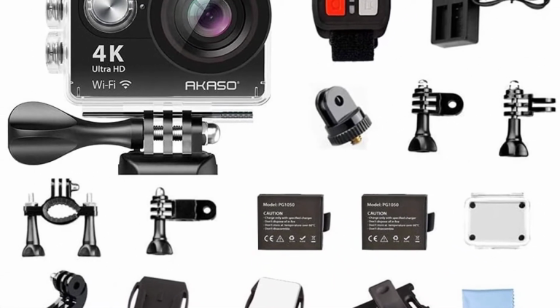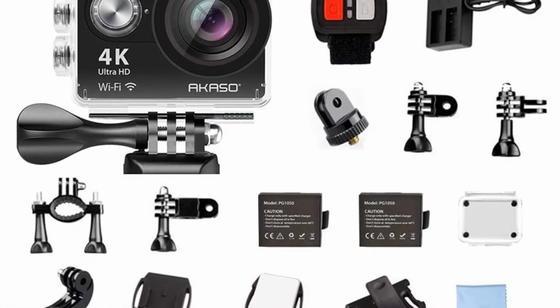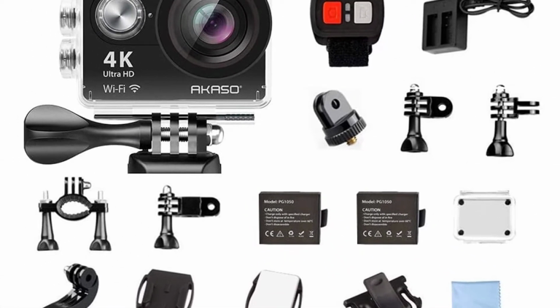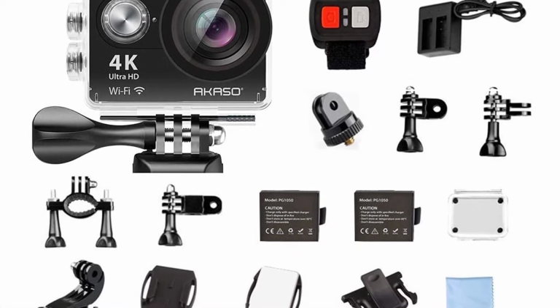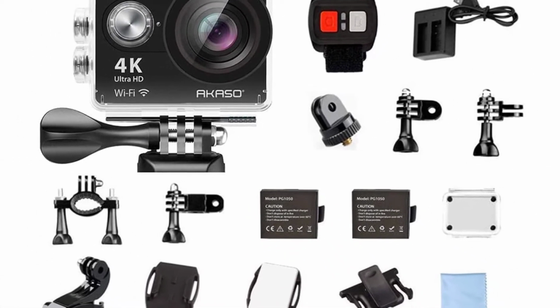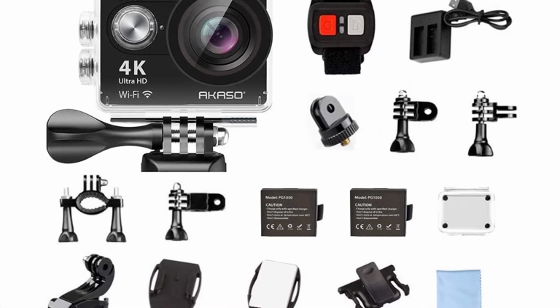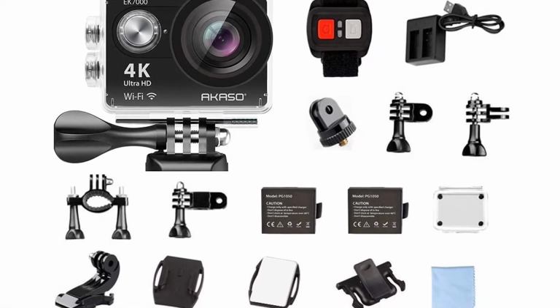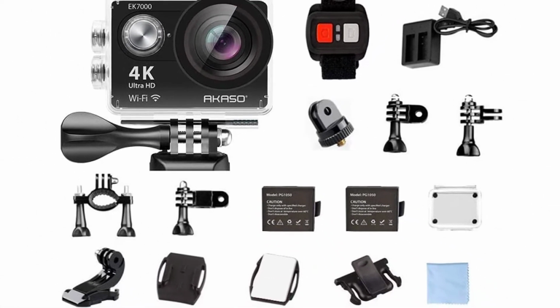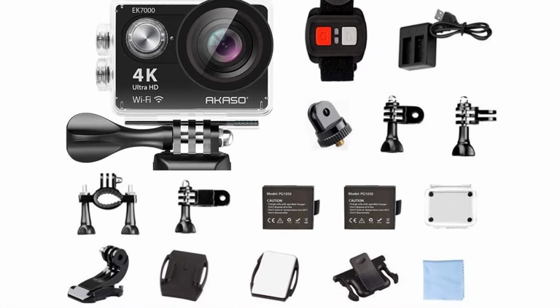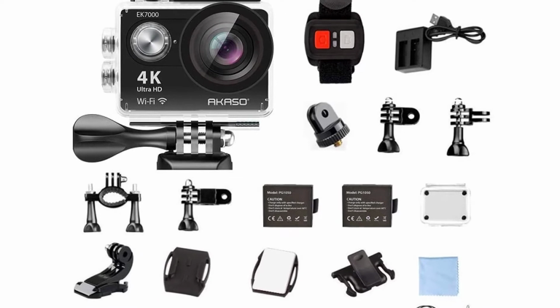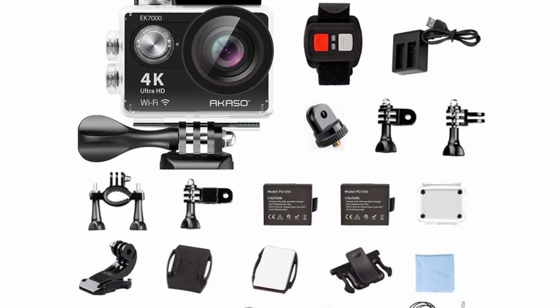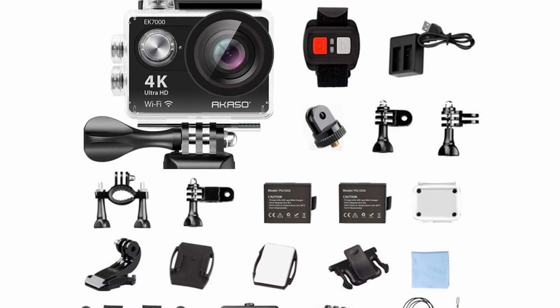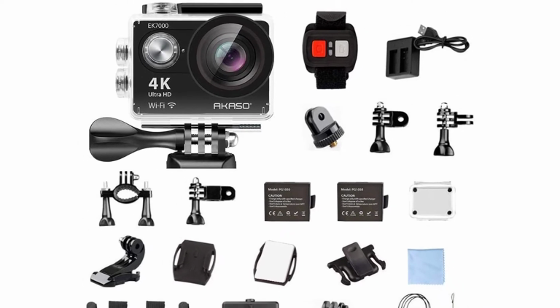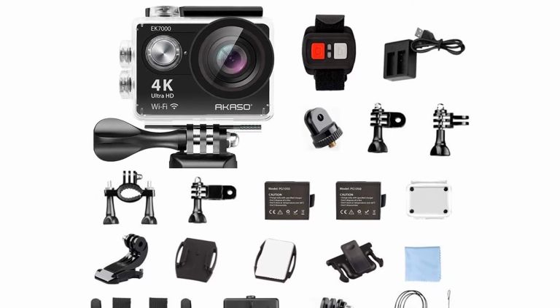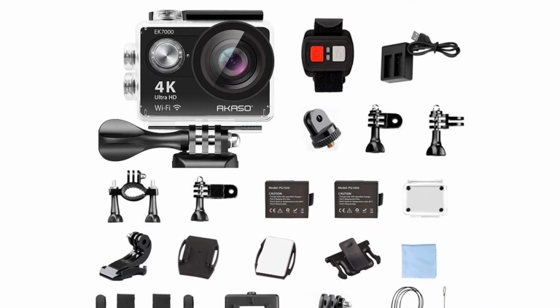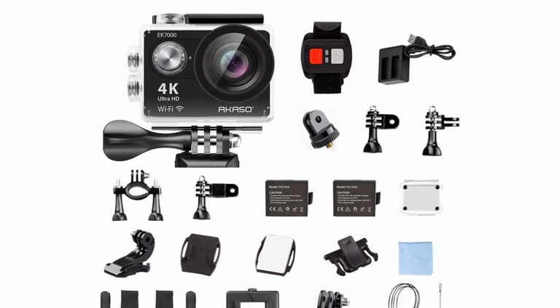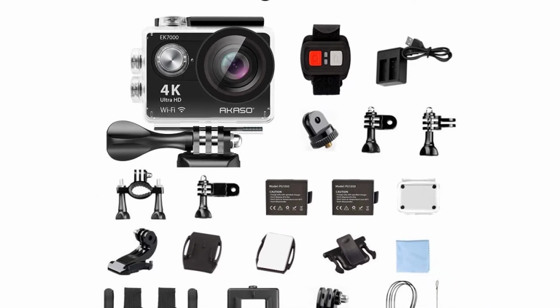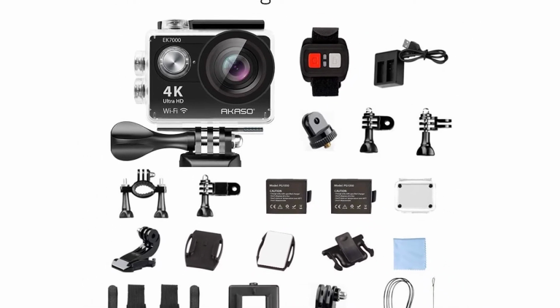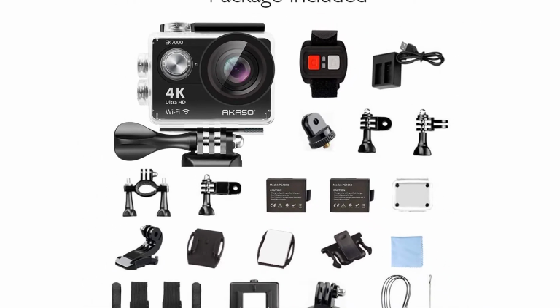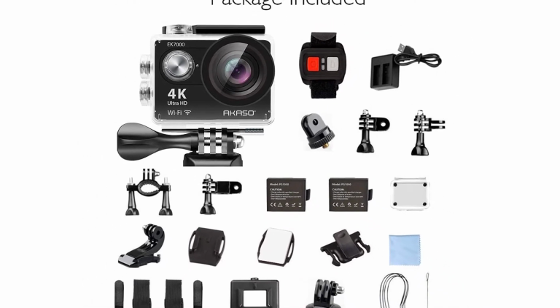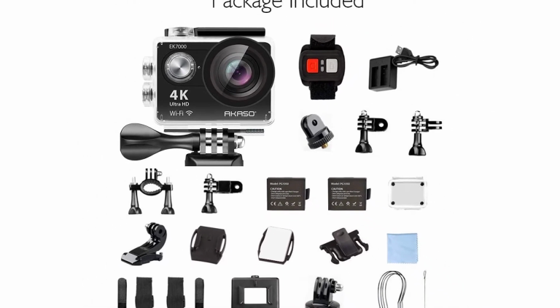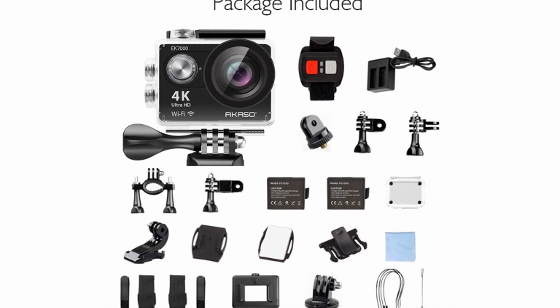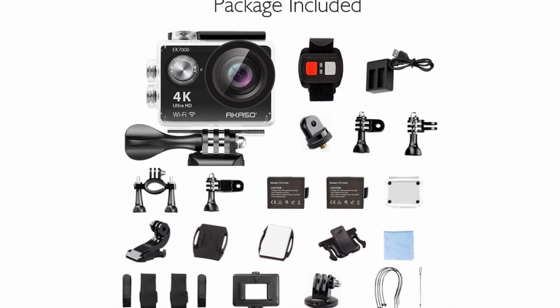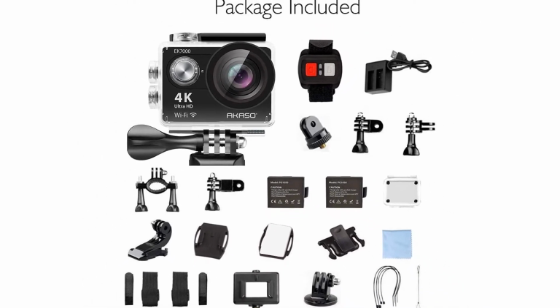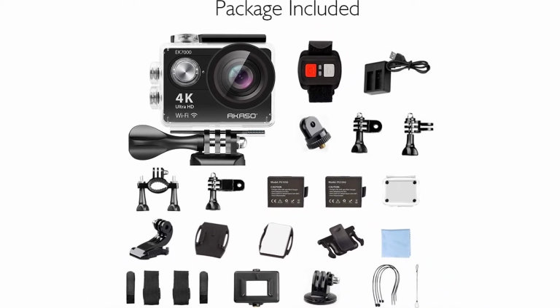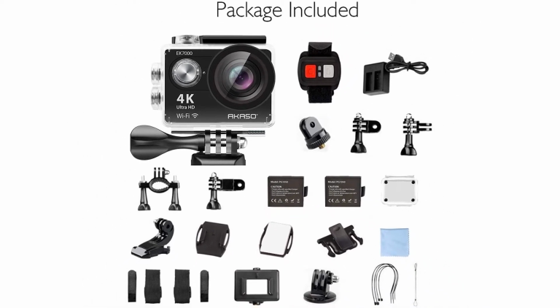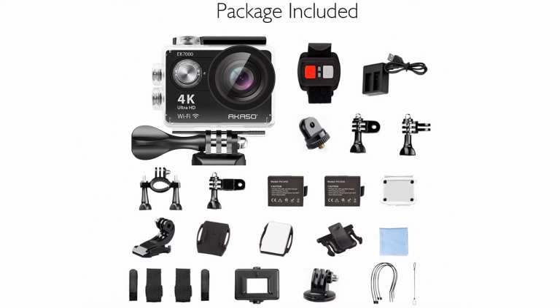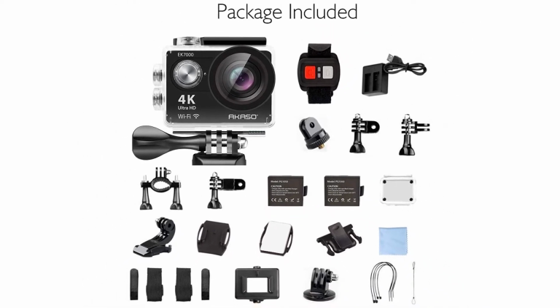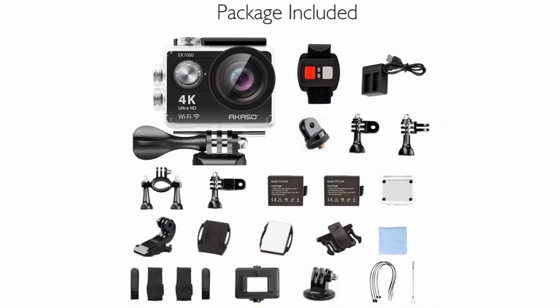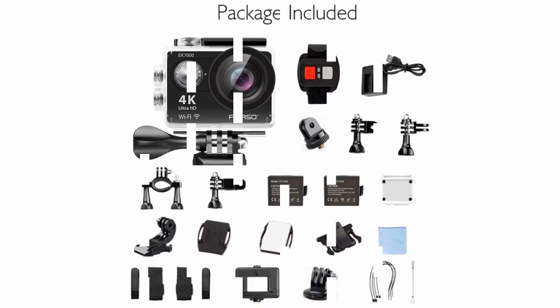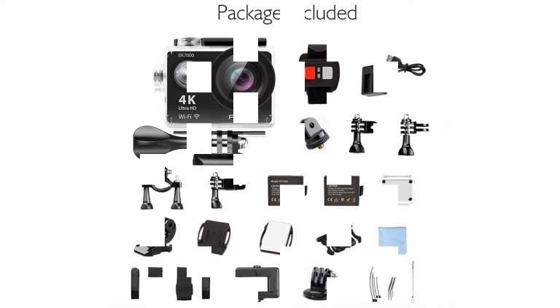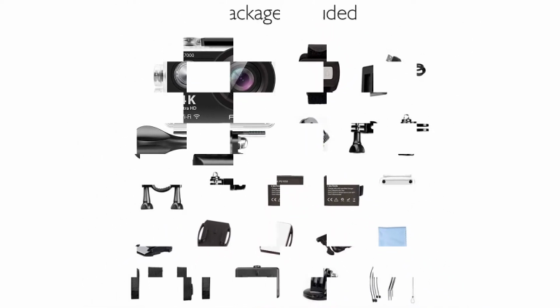On the positive side: incredible 30 meters waterproof depth and 4K Ultra HD video recording.